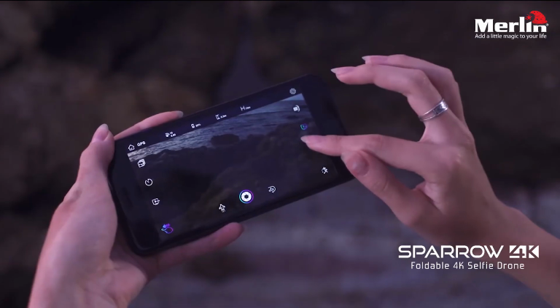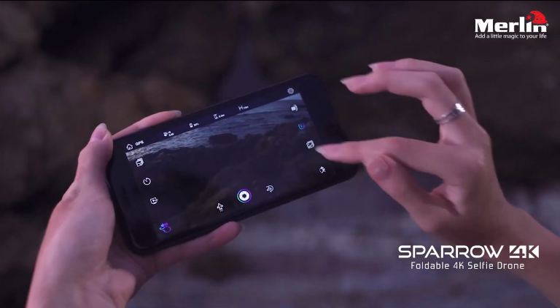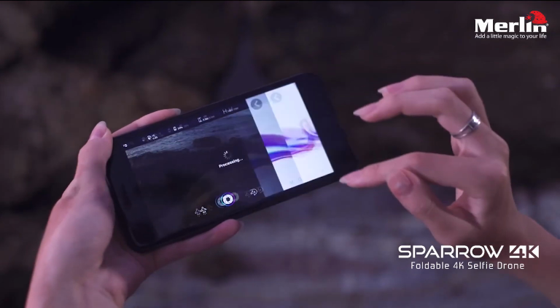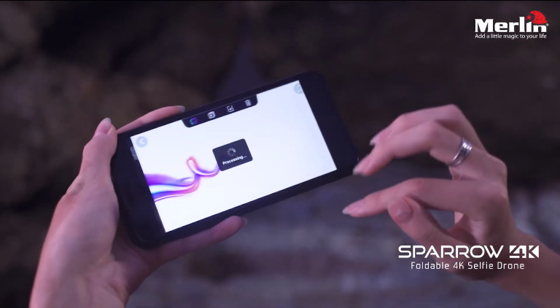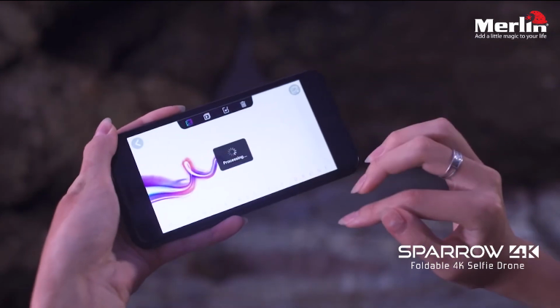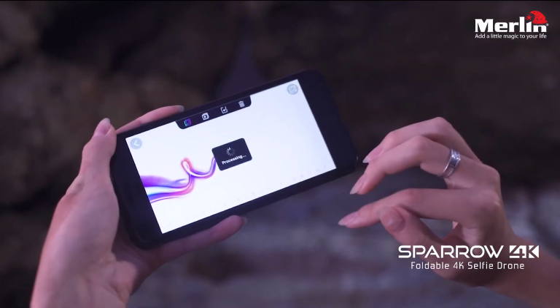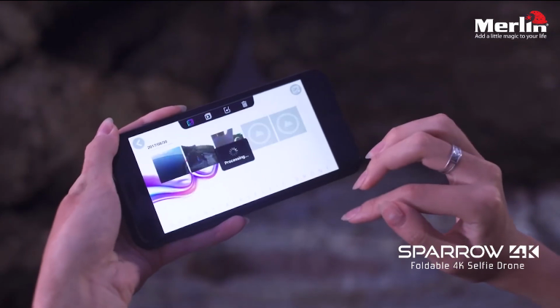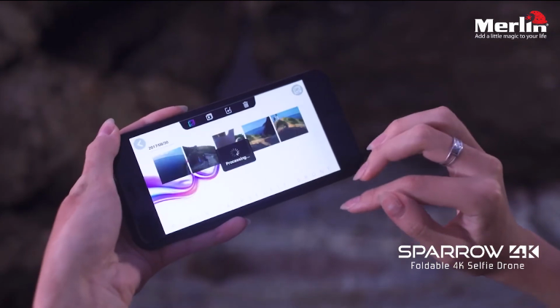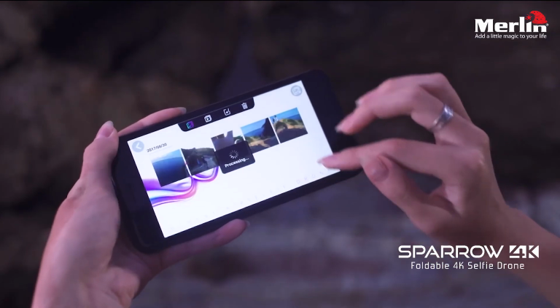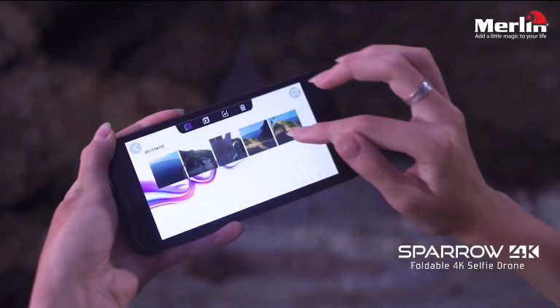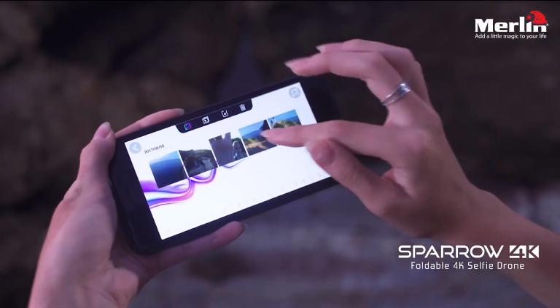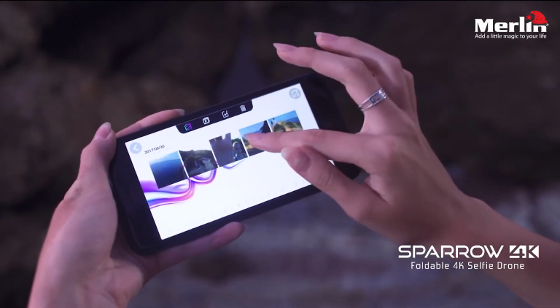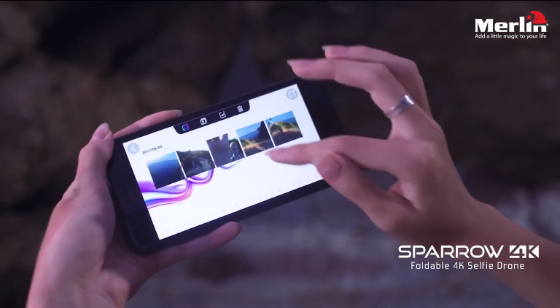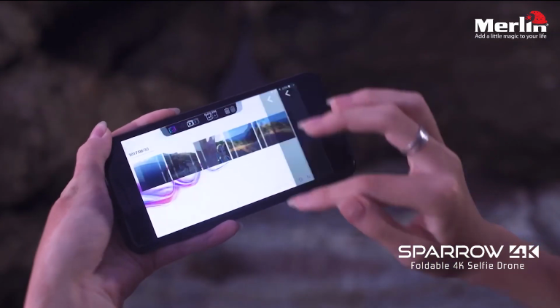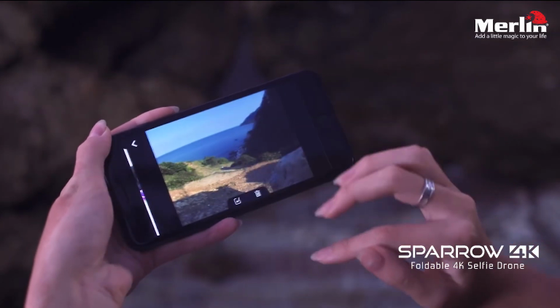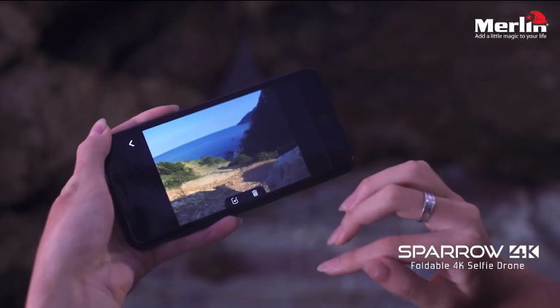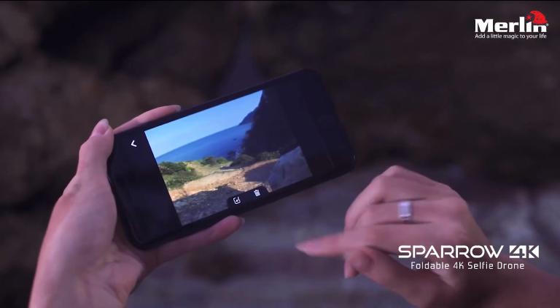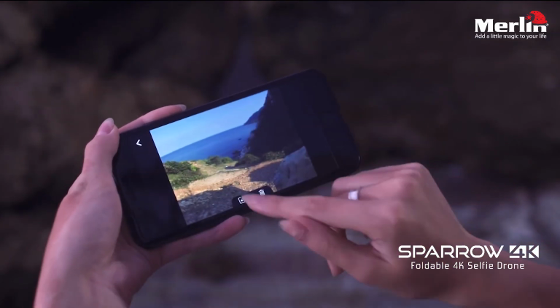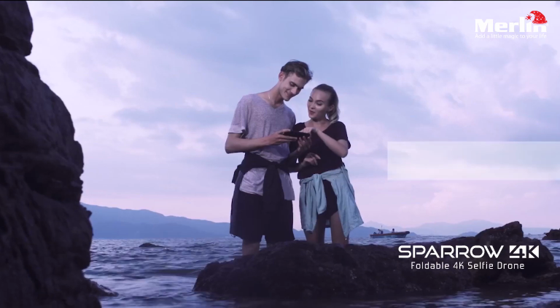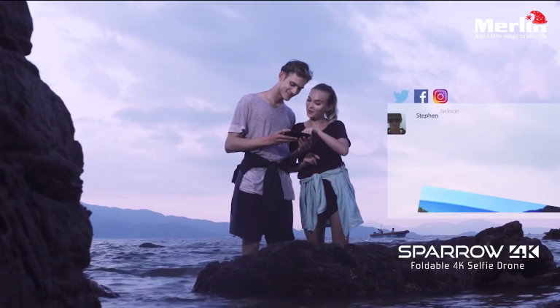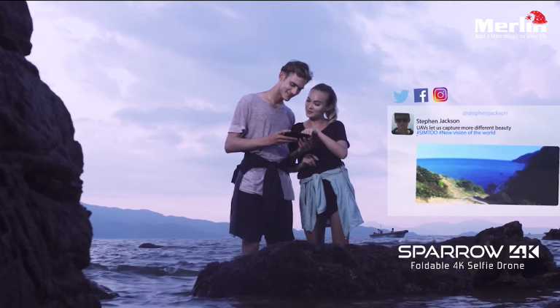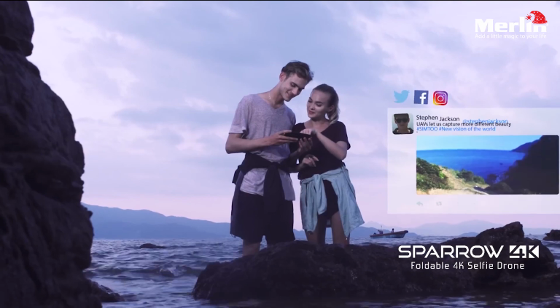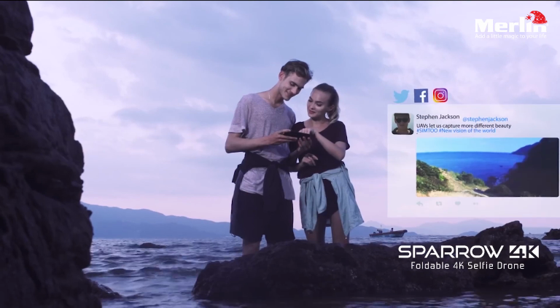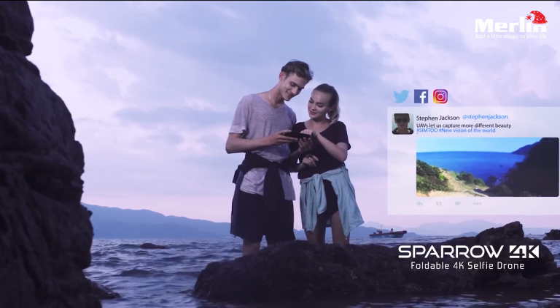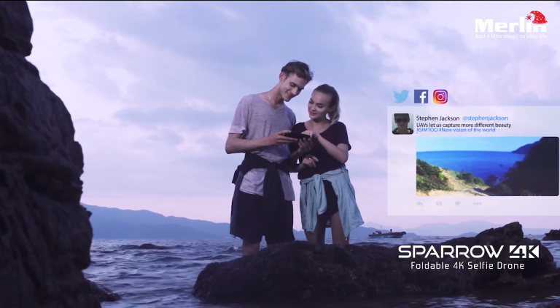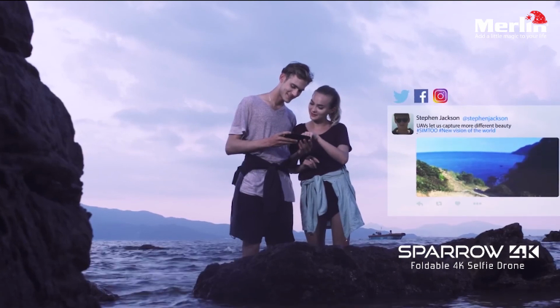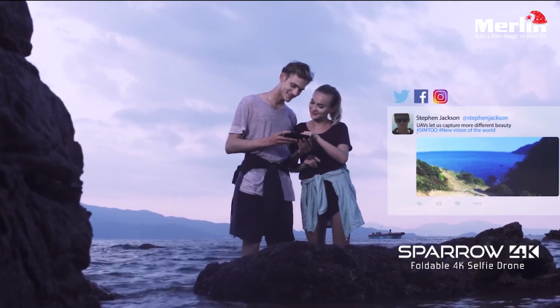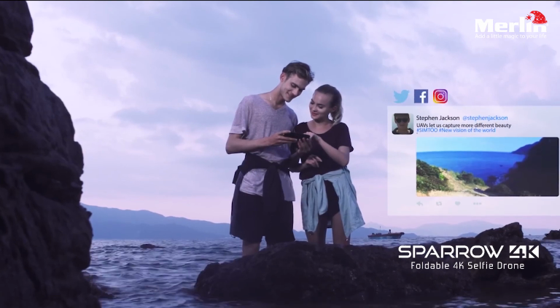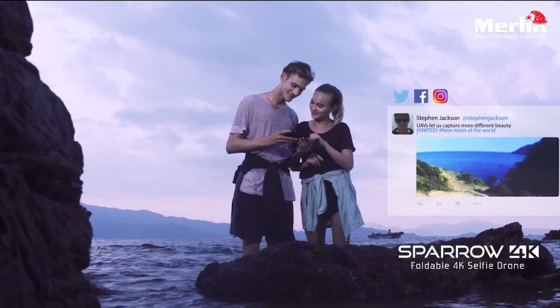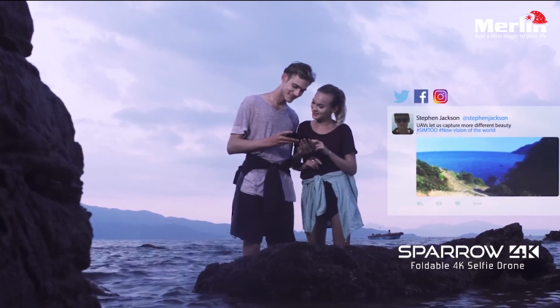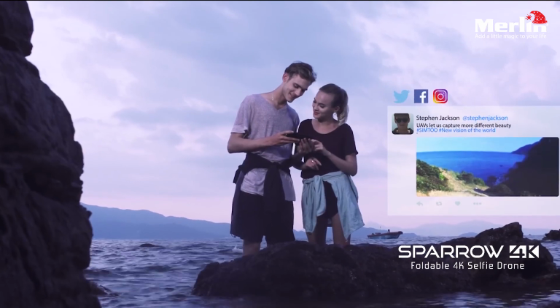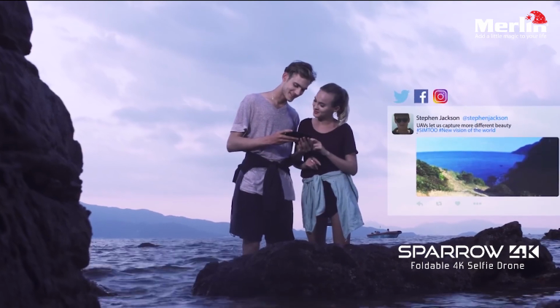You can edit and stream your camera's footage straight to a variety of social media platforms.